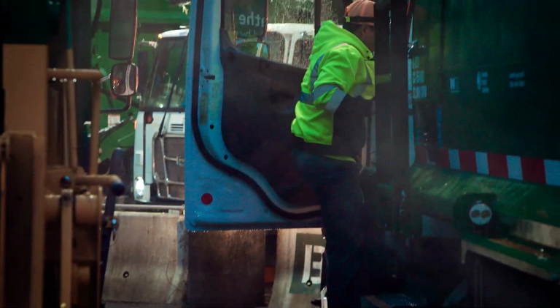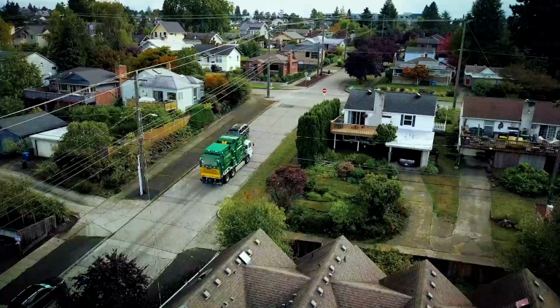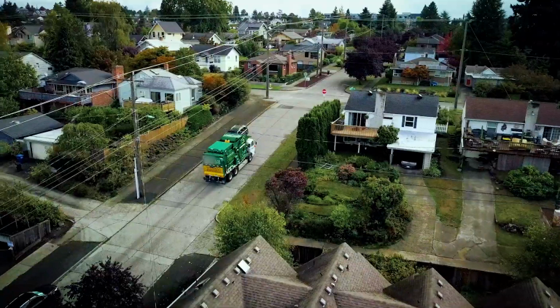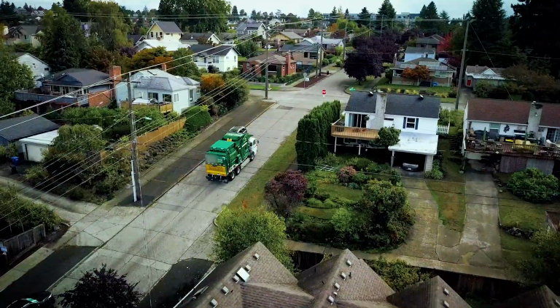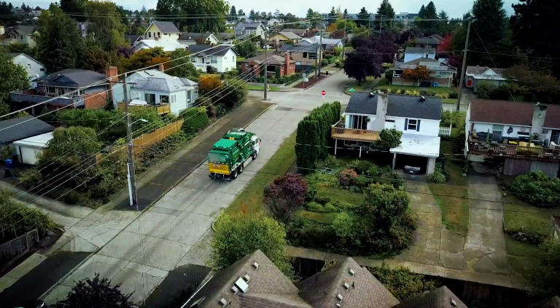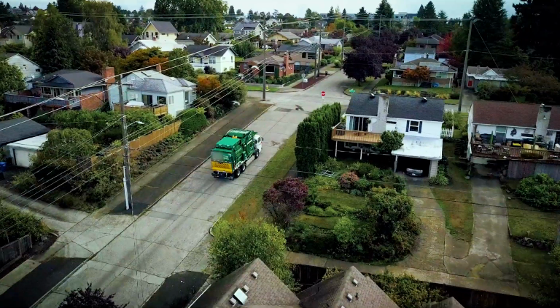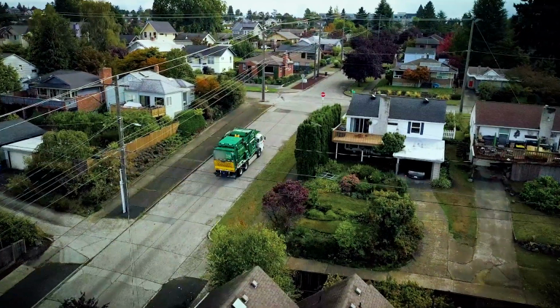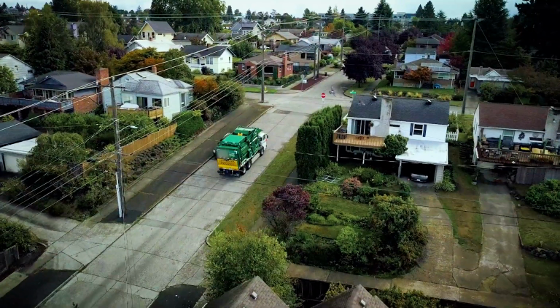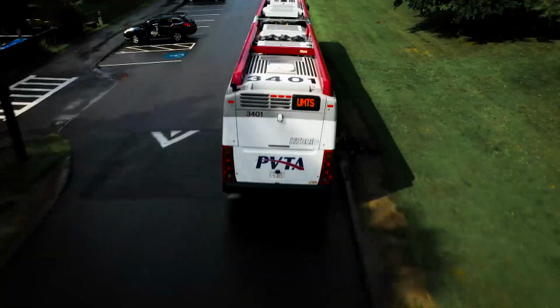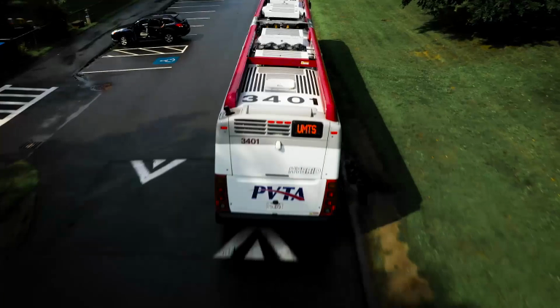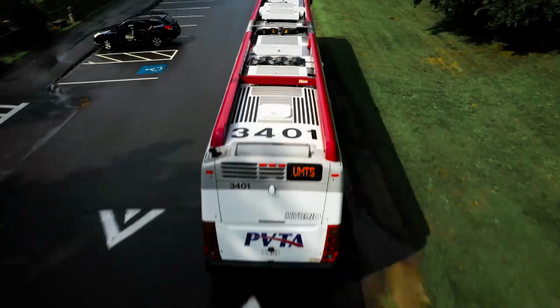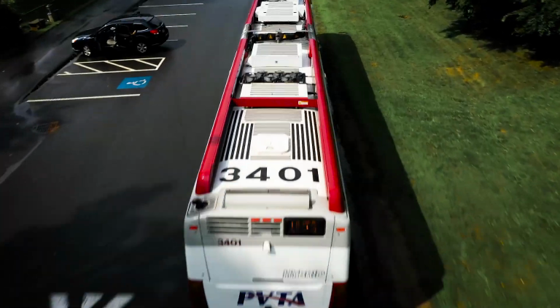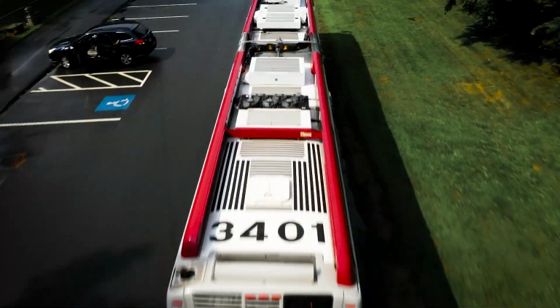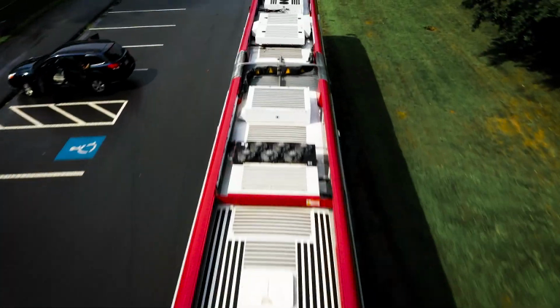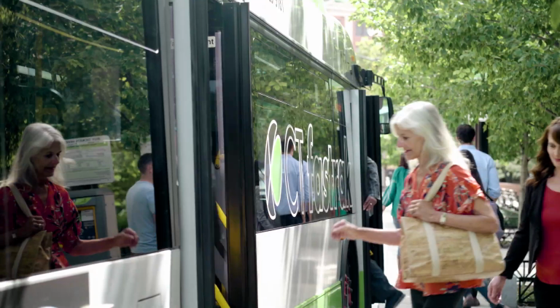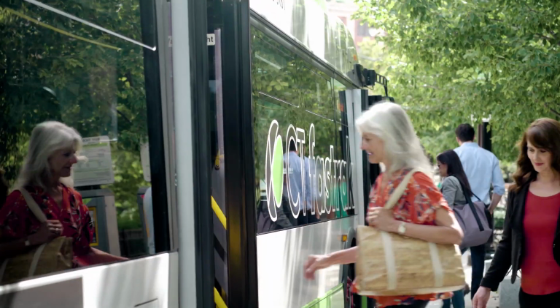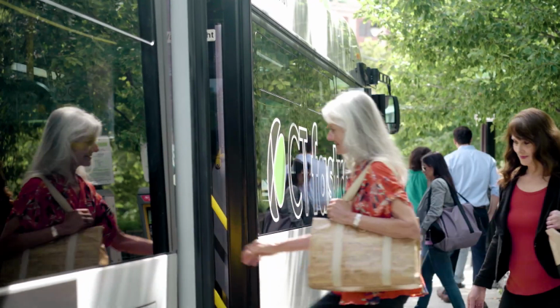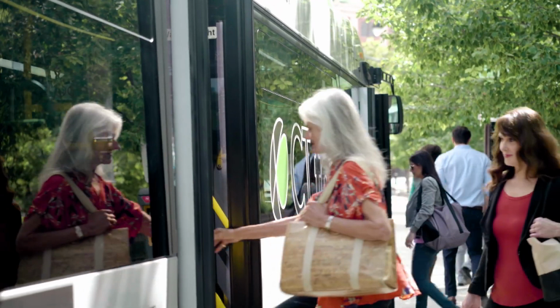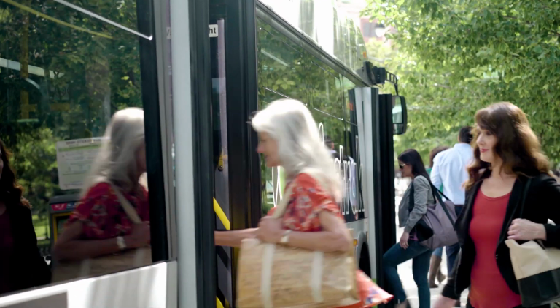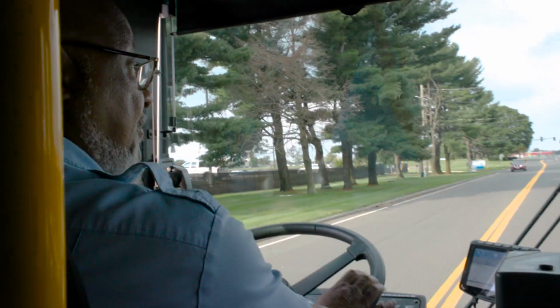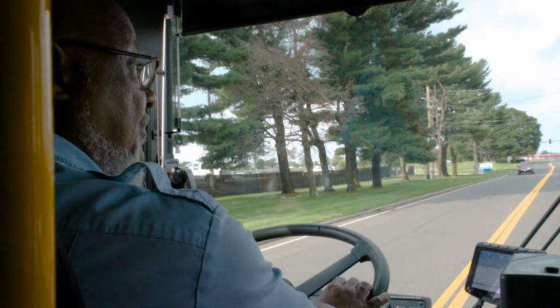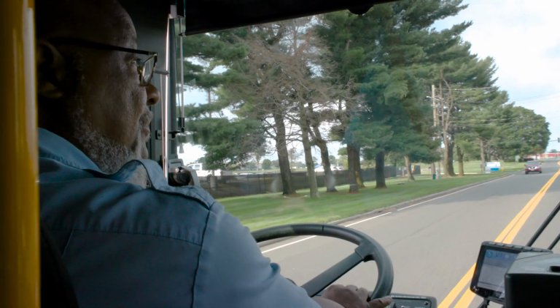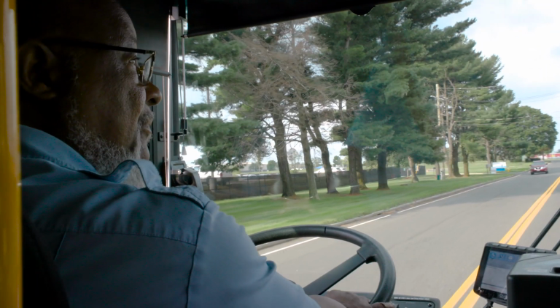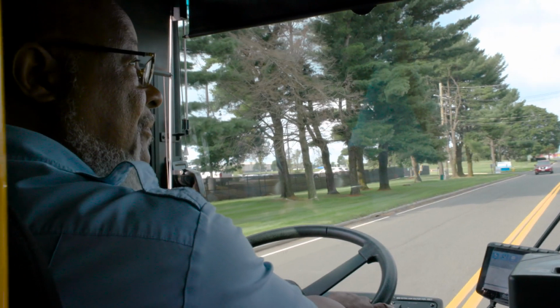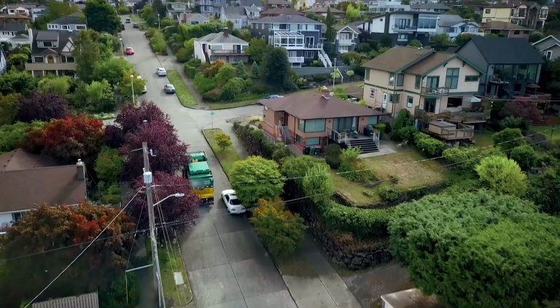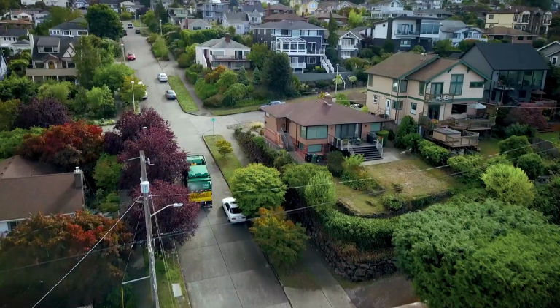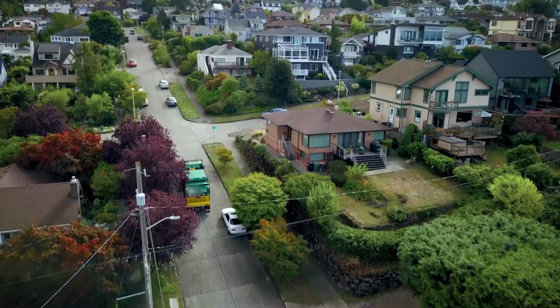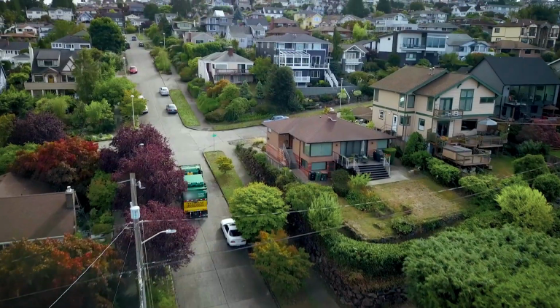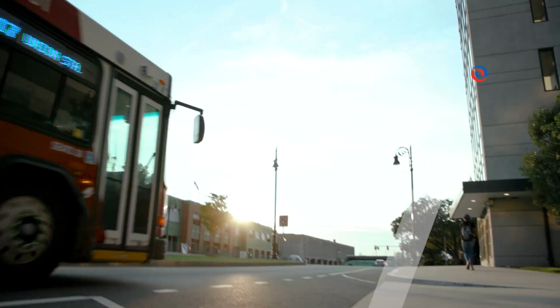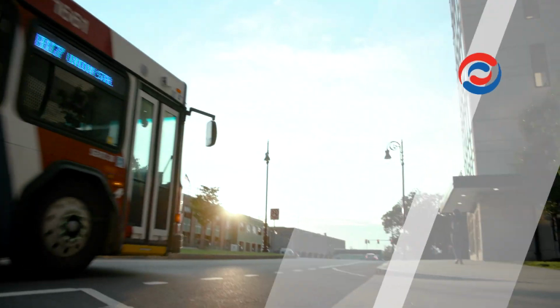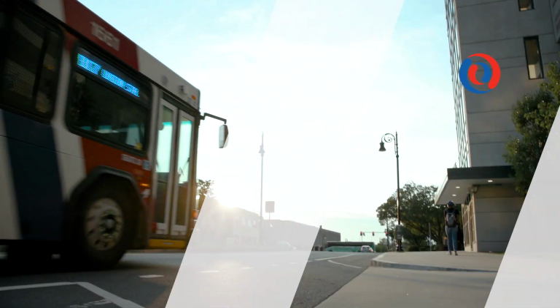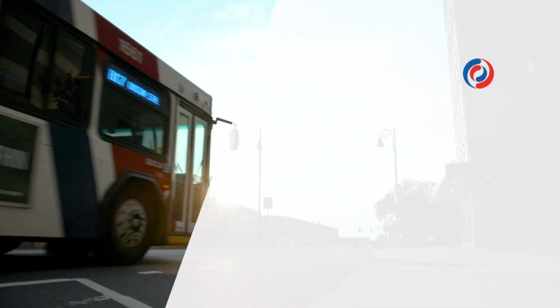Low wires, tight streets, traffic — we have hills, a lot of hills.